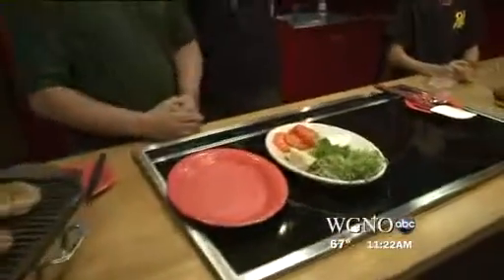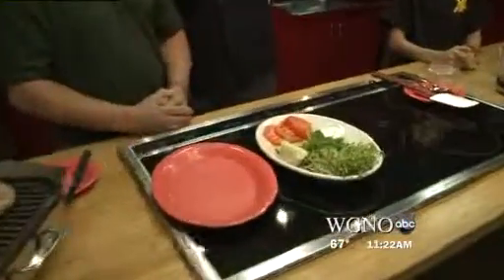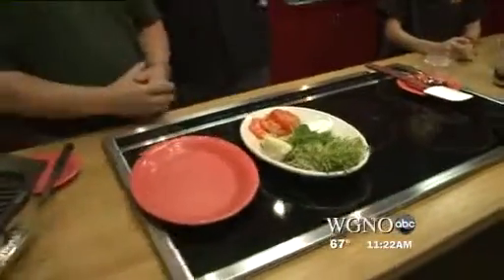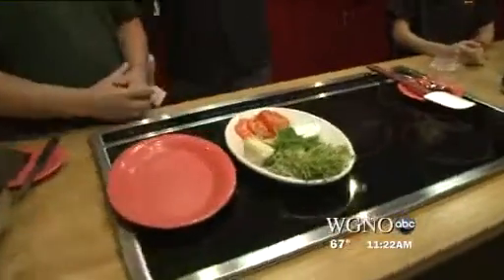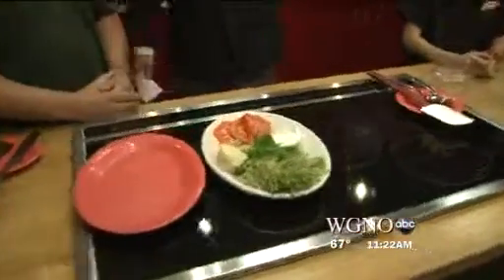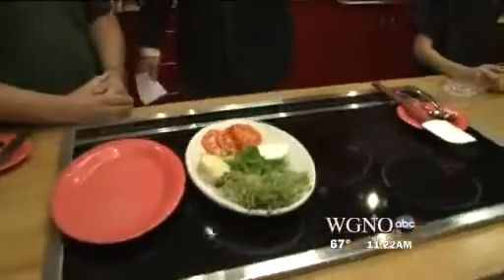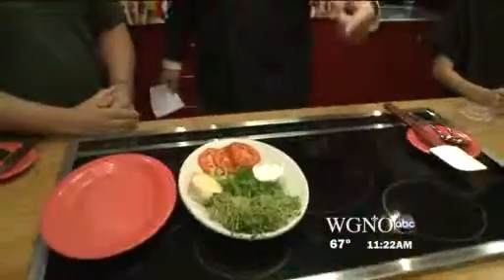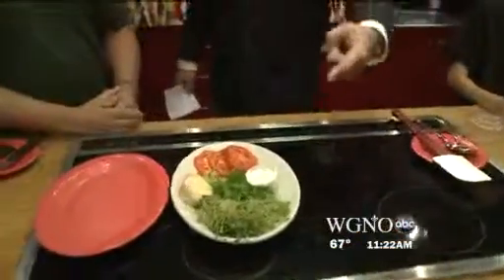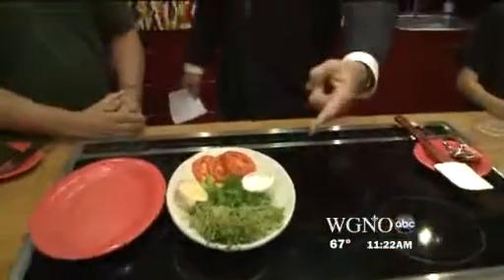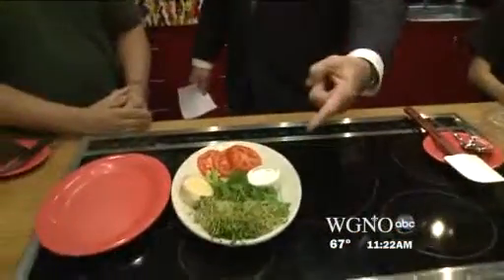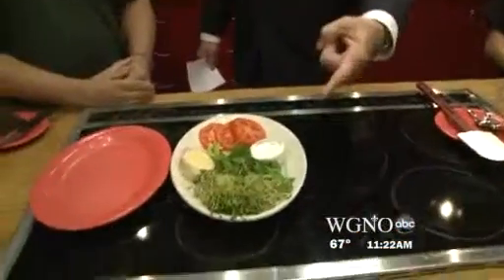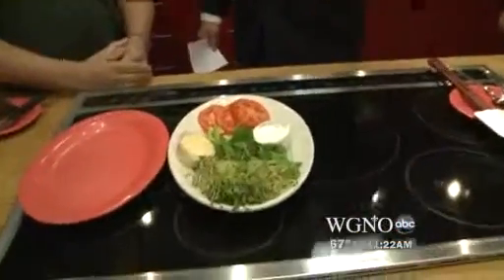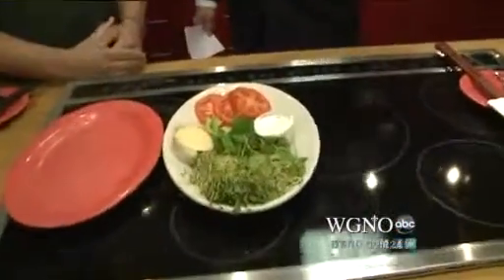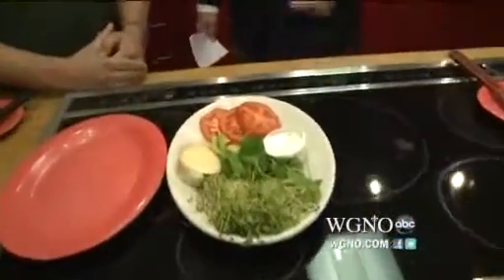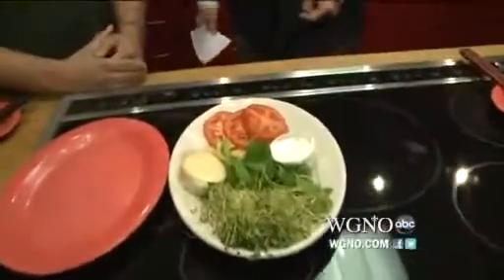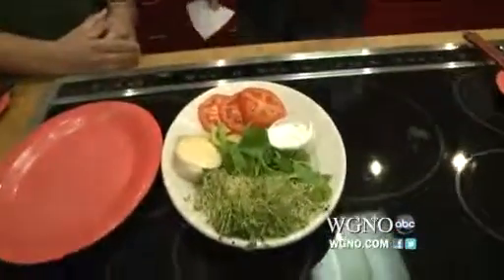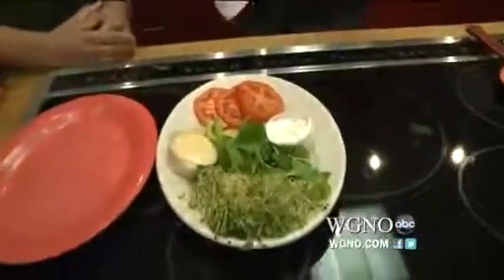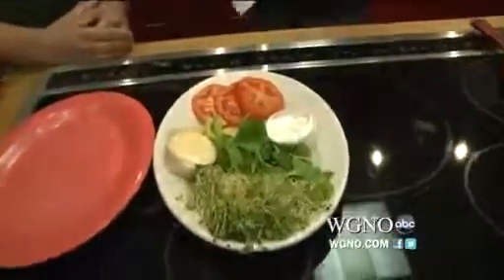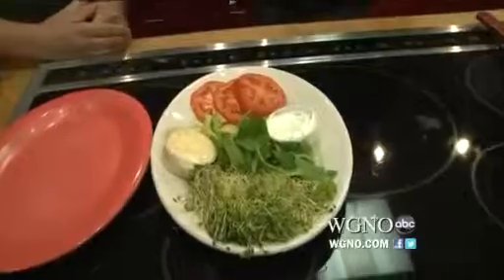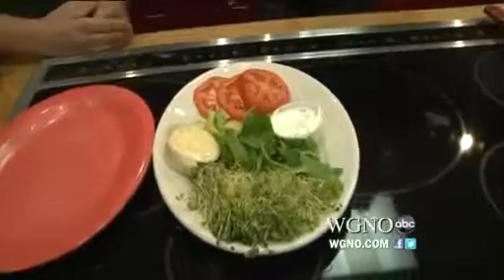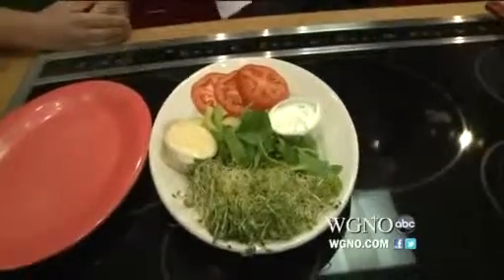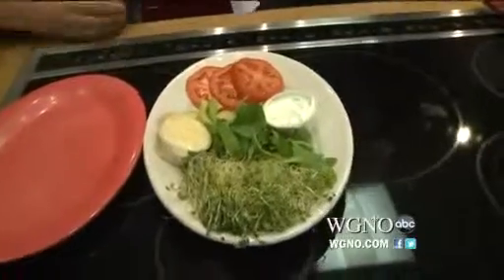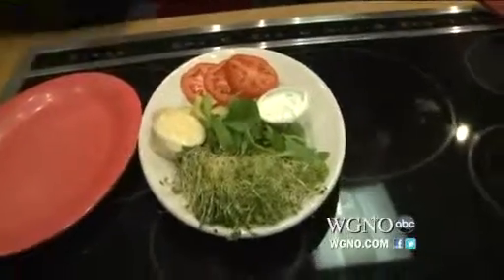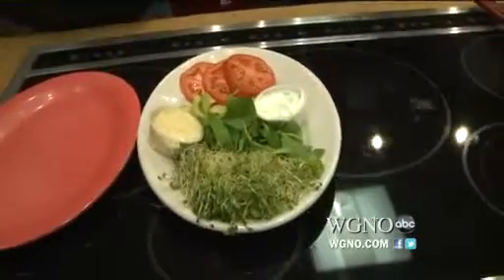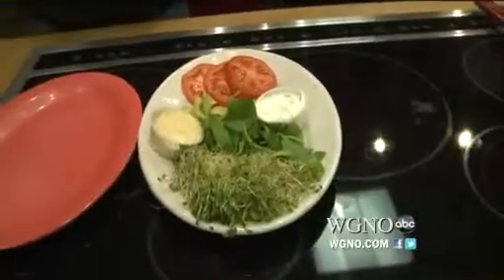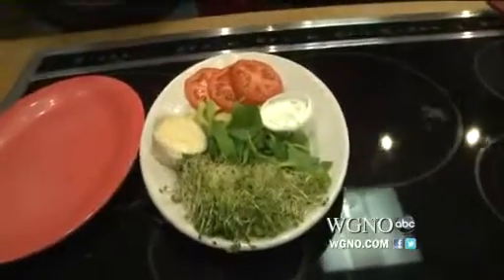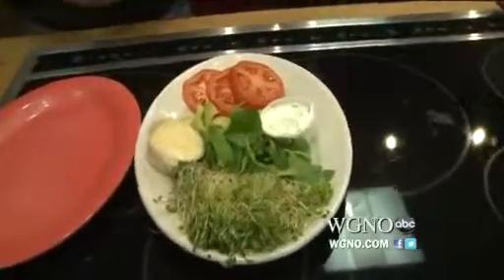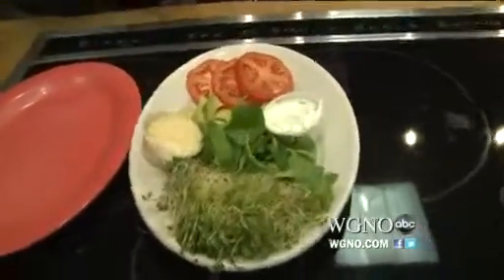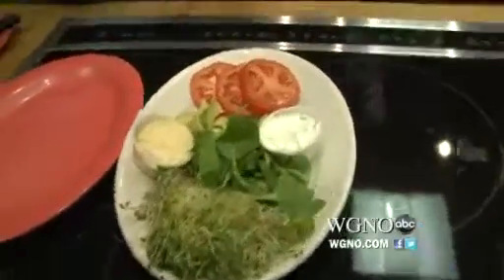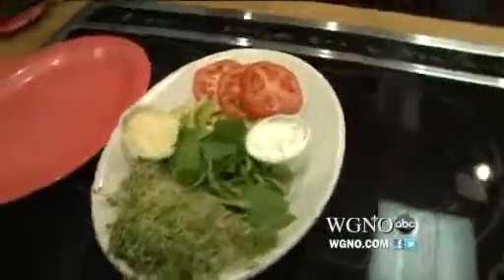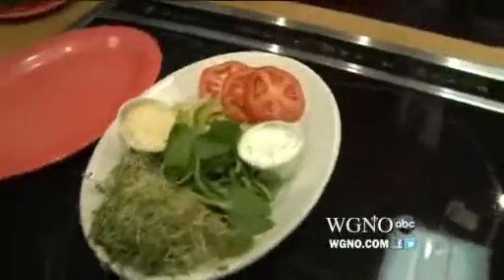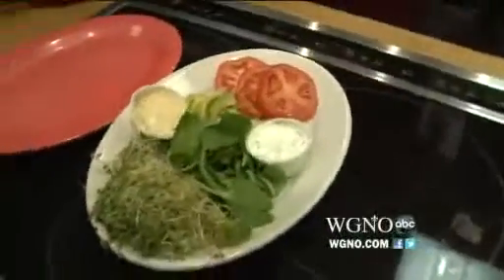I can guess that's why I'm looking at alfalfa sprouts, spinach, and avocado. Goat cheese.